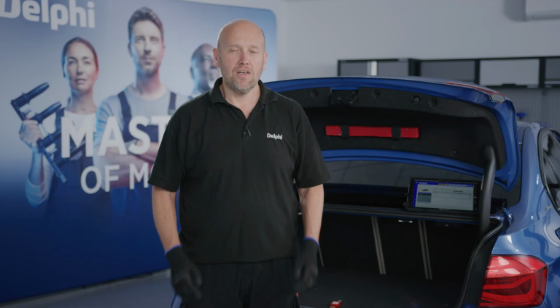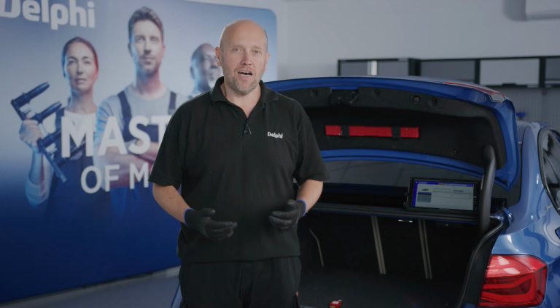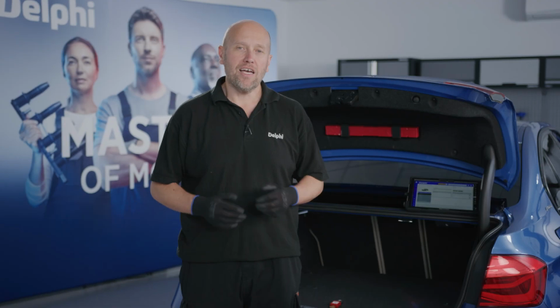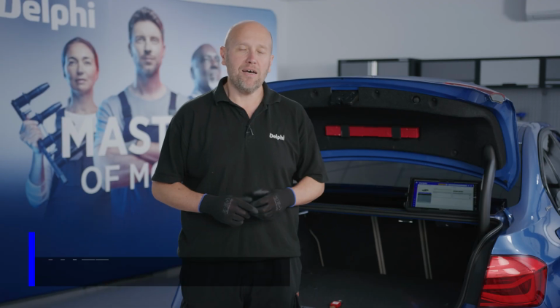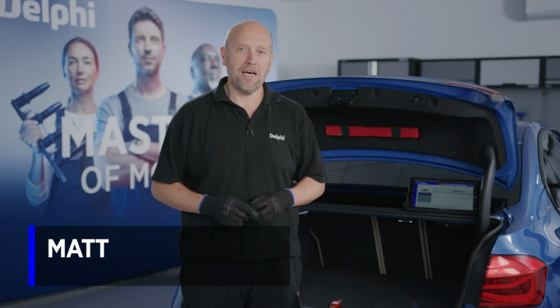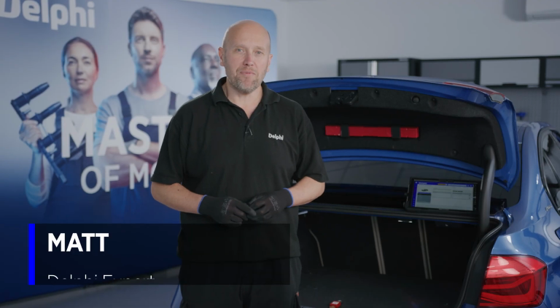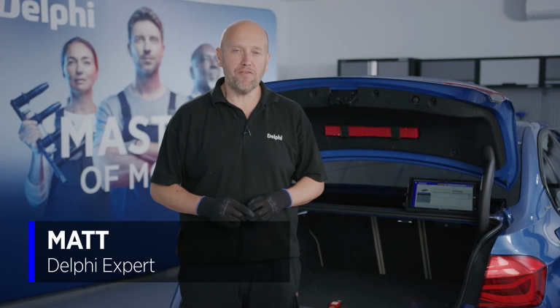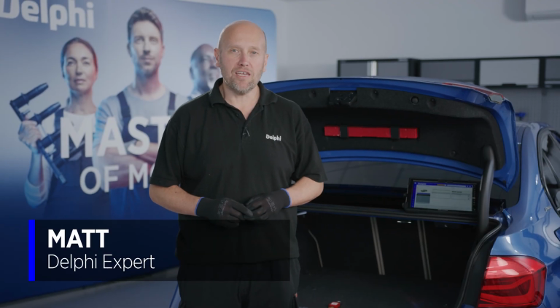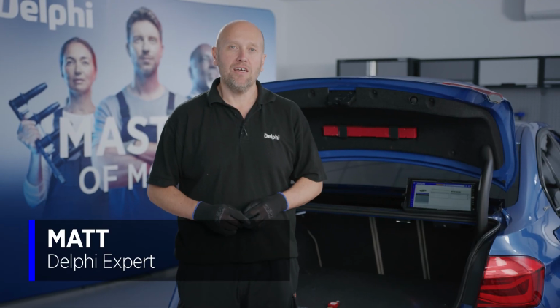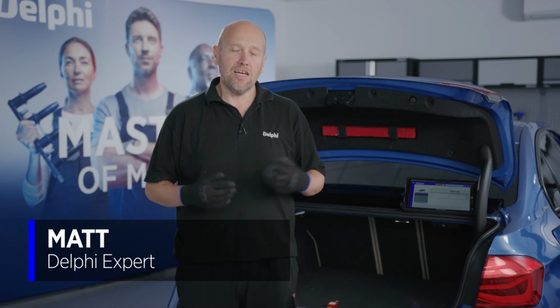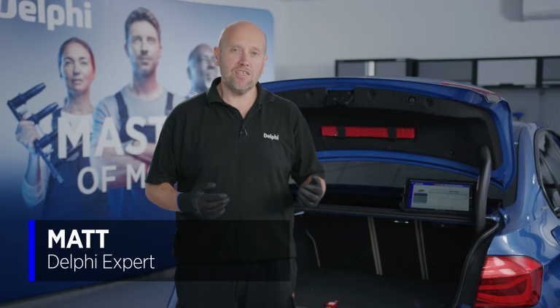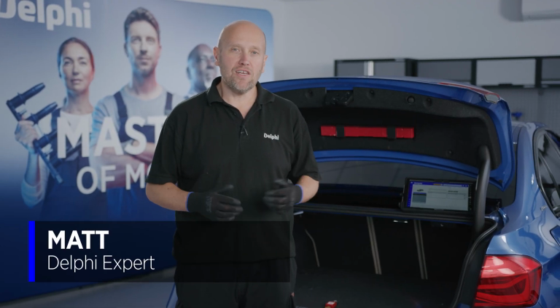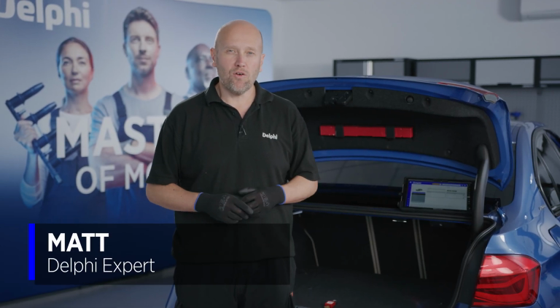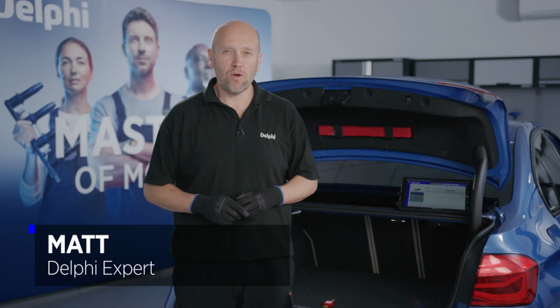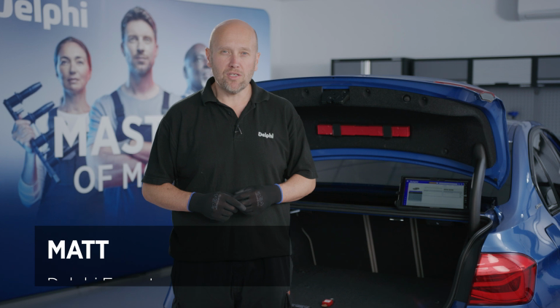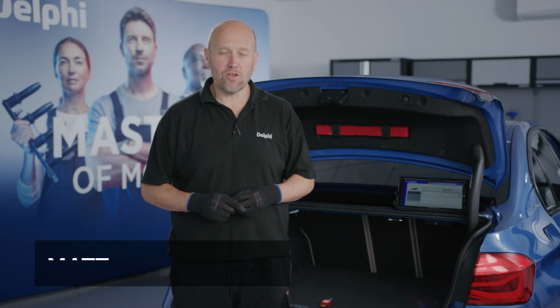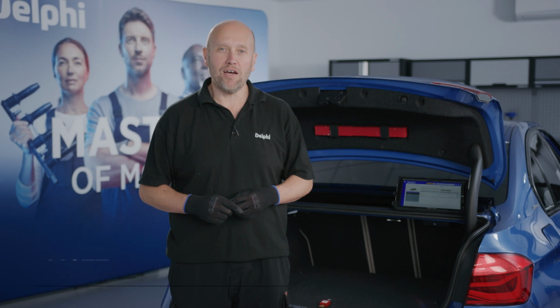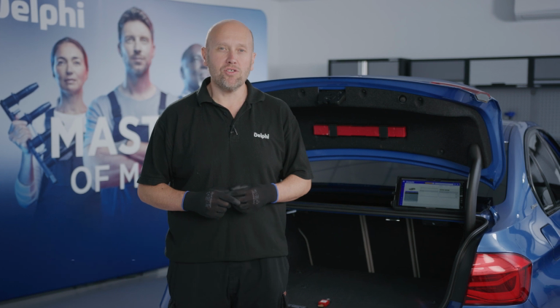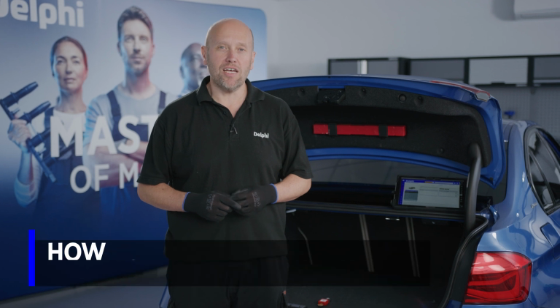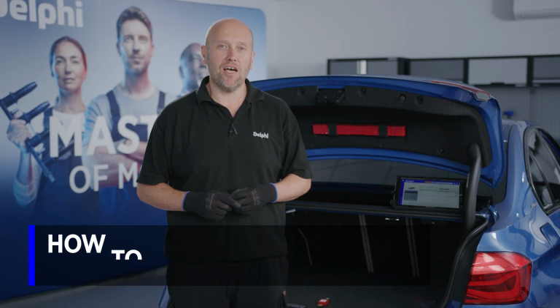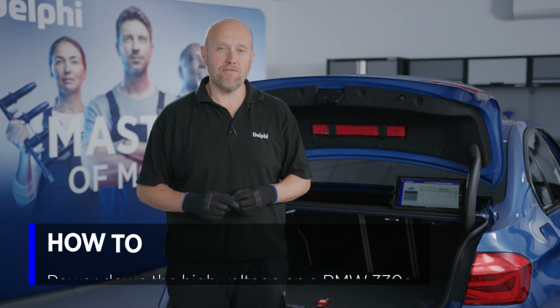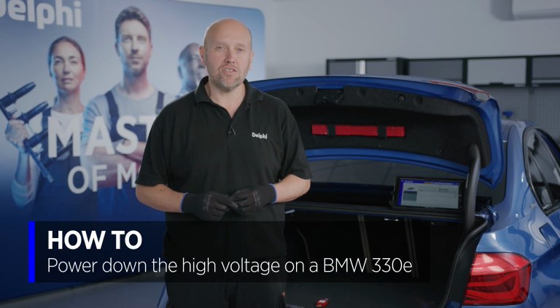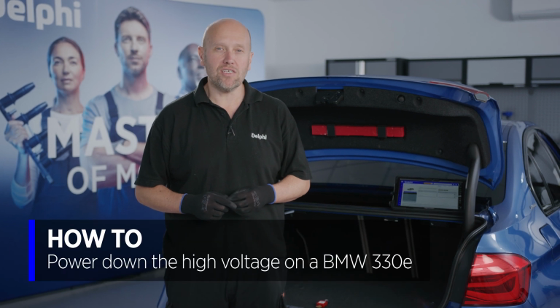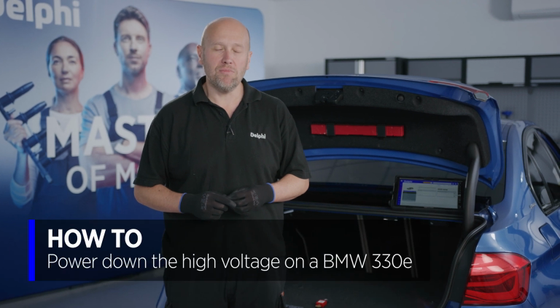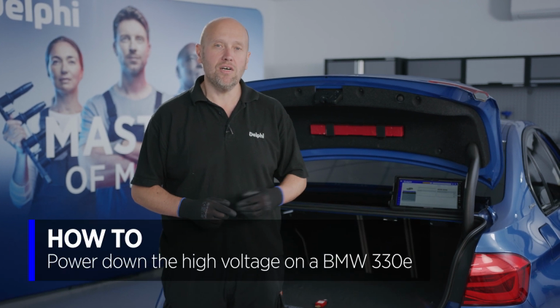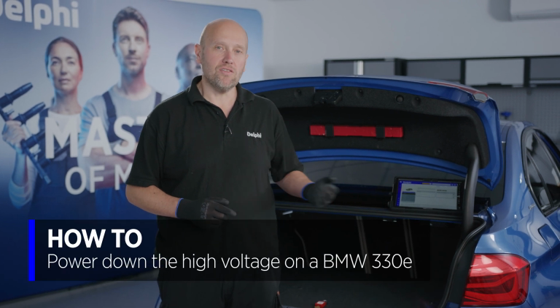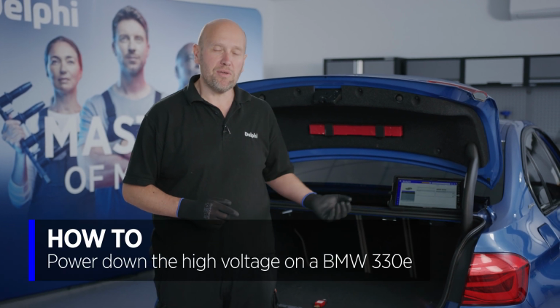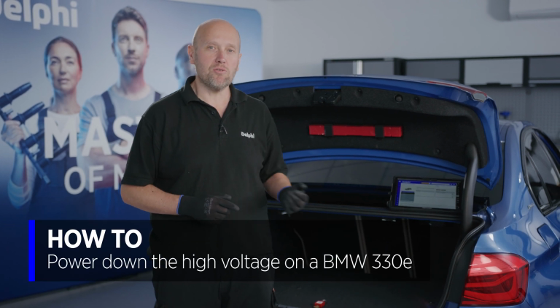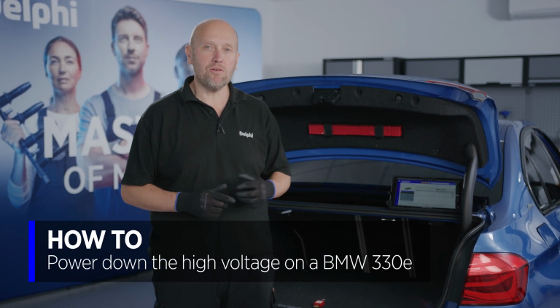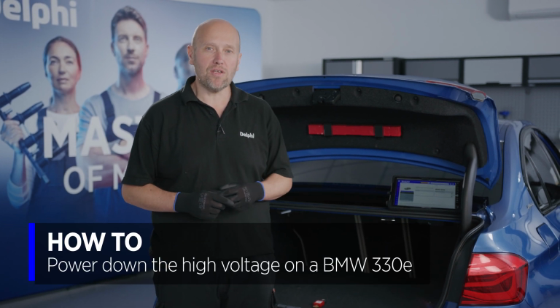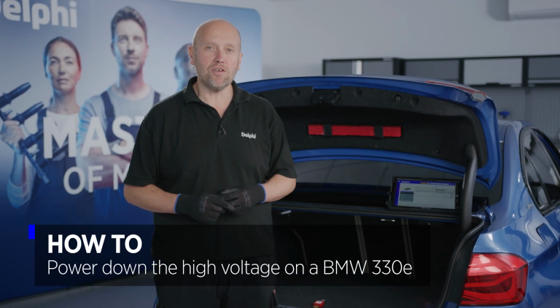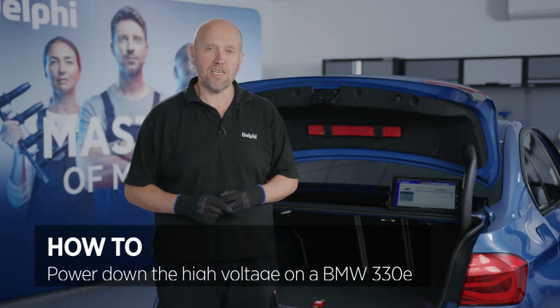Hi, I'm Matt from Delphi, and in this video we're going to look at how we shut down the high voltage system on this BMW 330e.